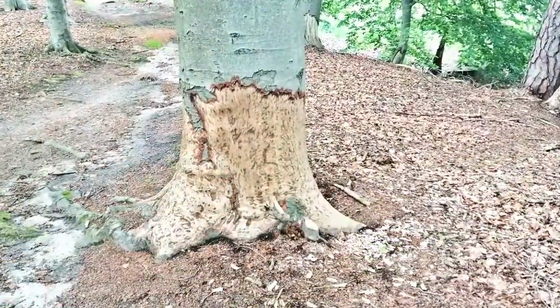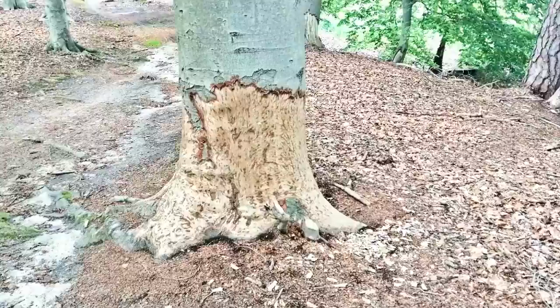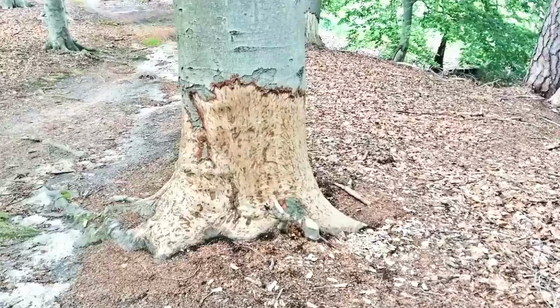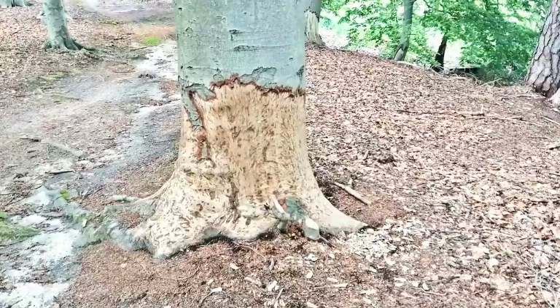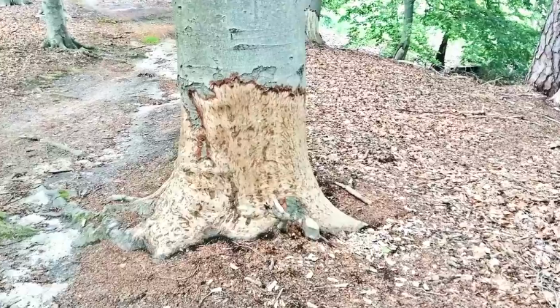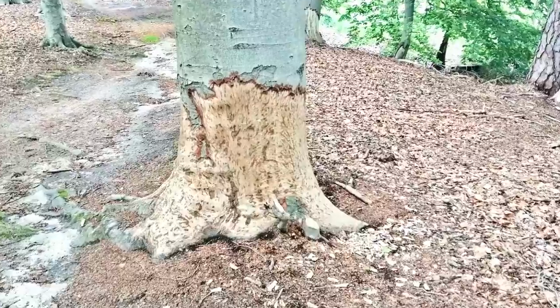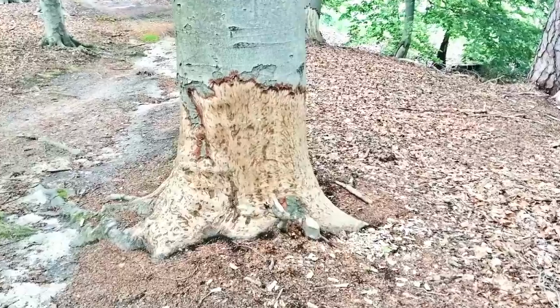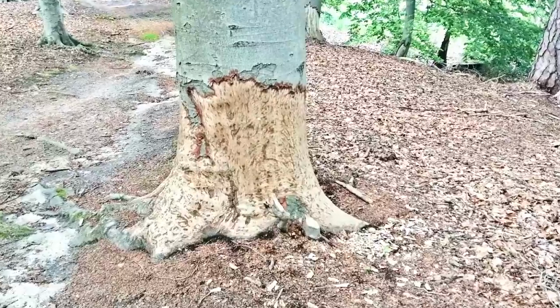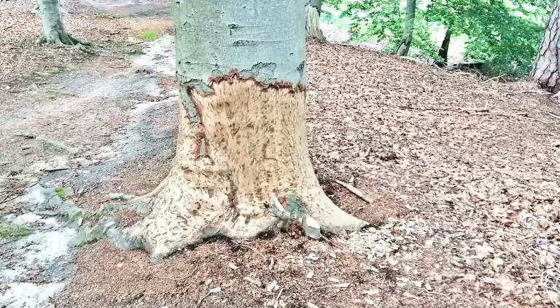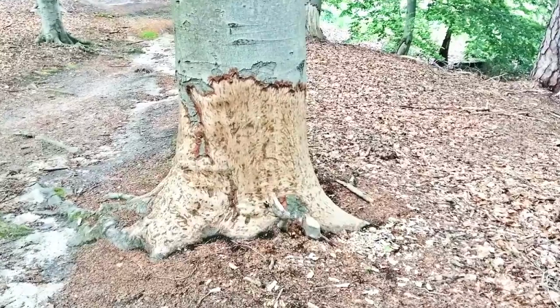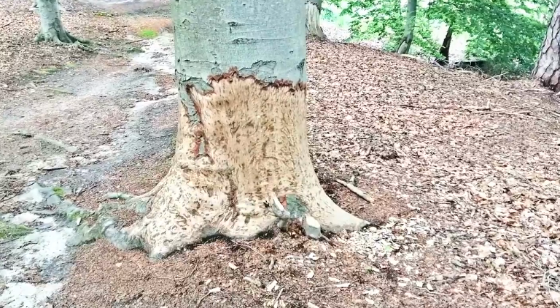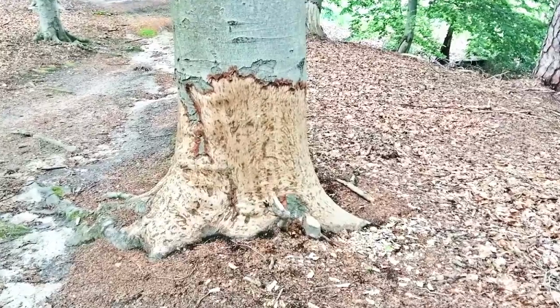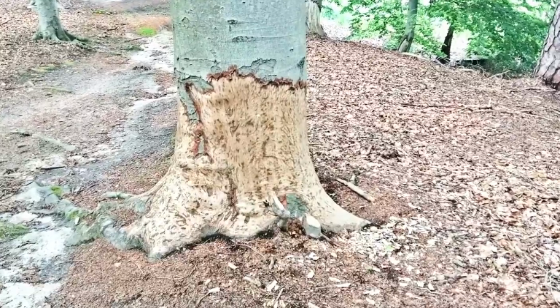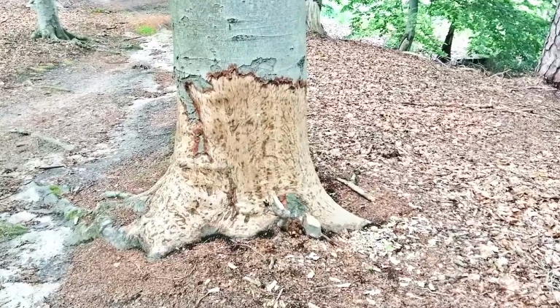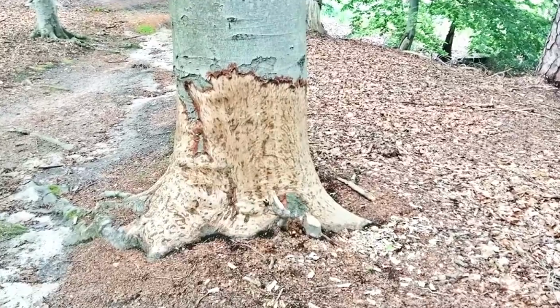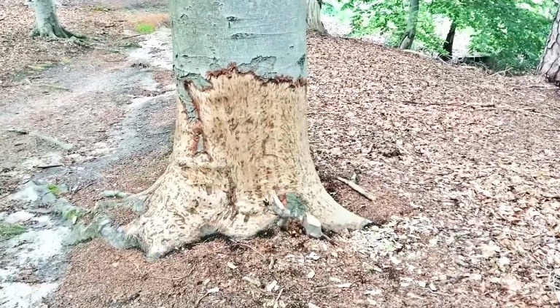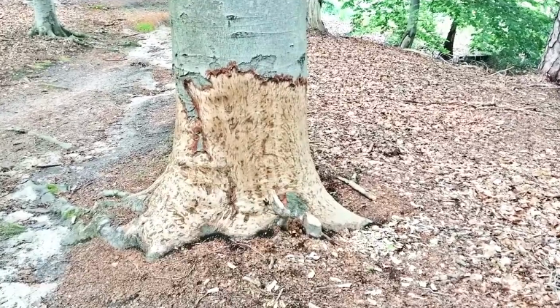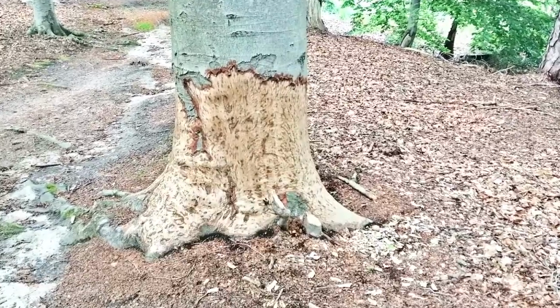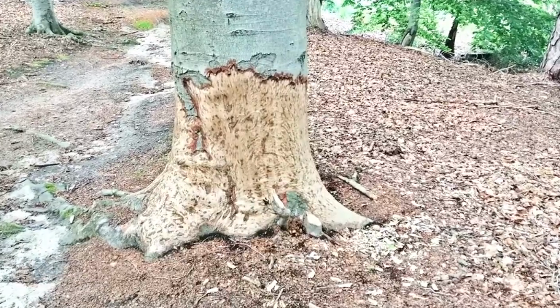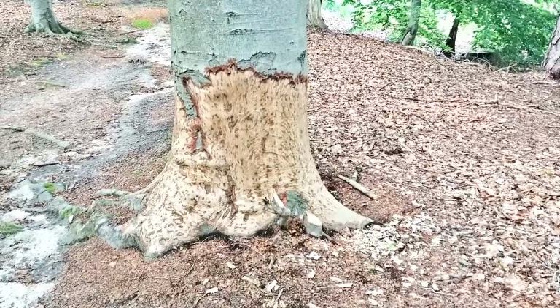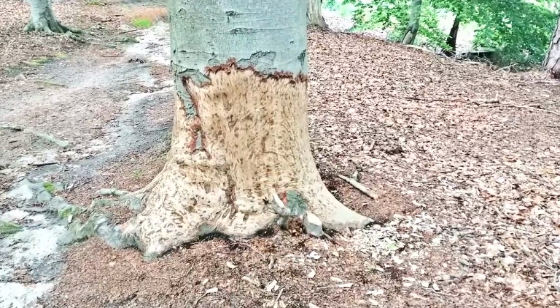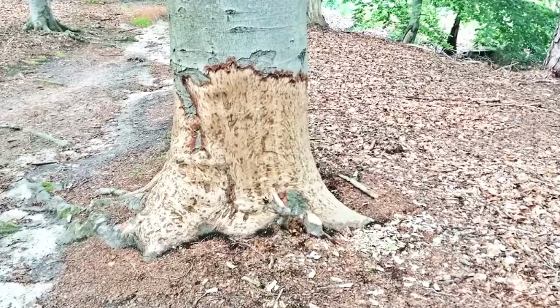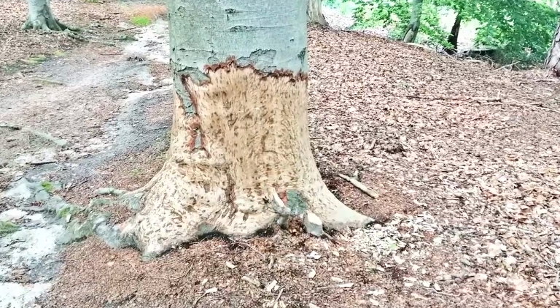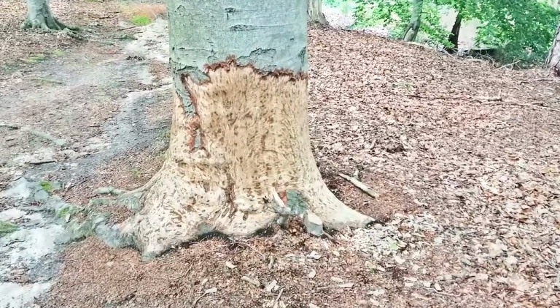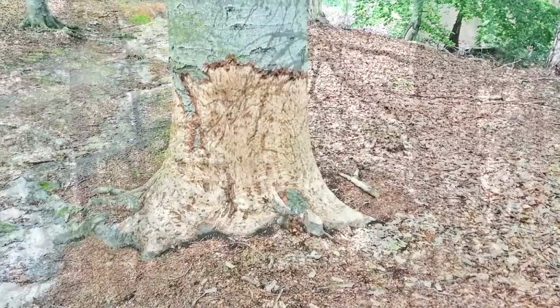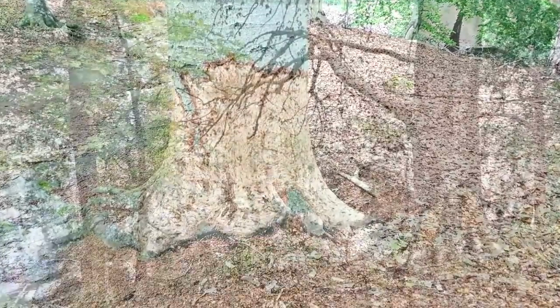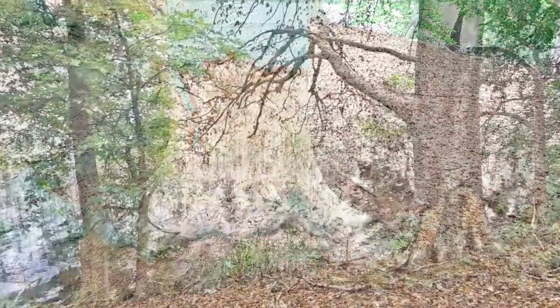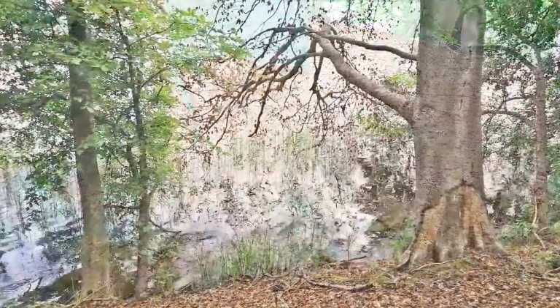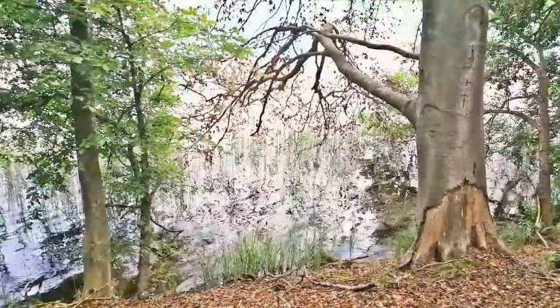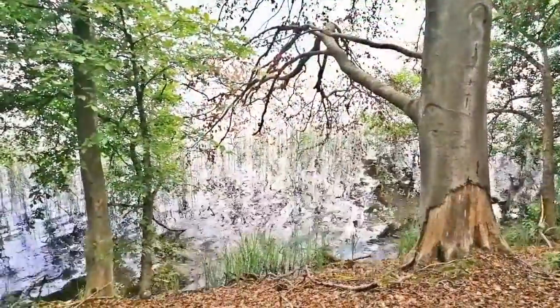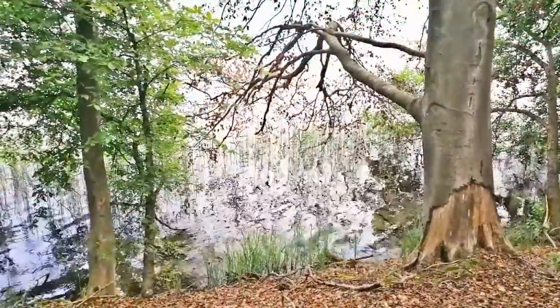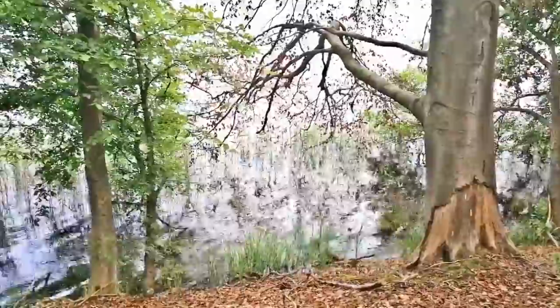And even beavers seem to exist here, because this tree is easily not...